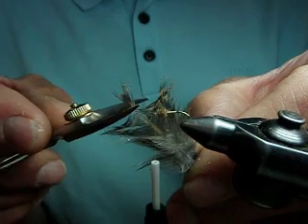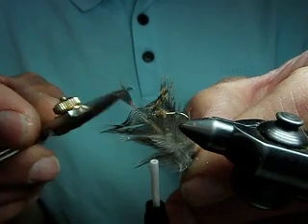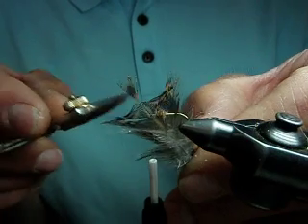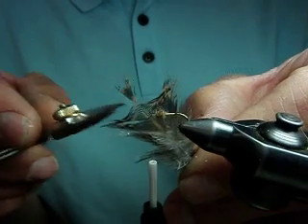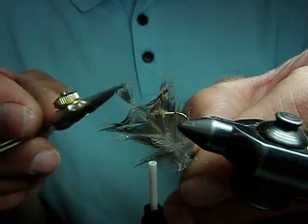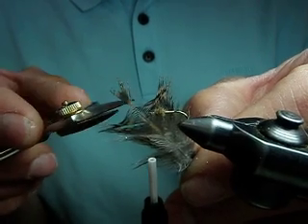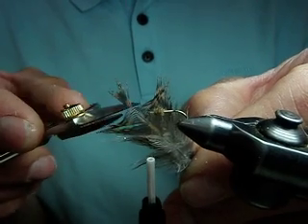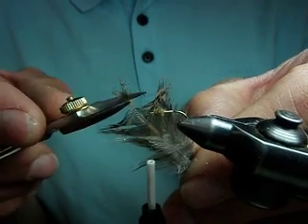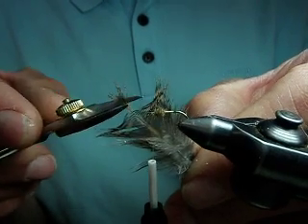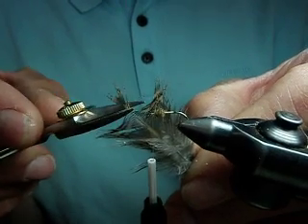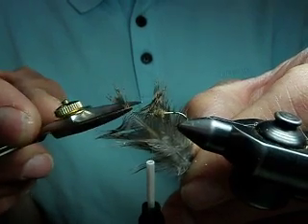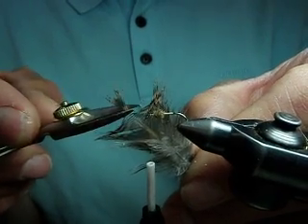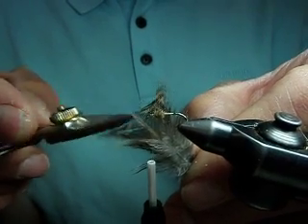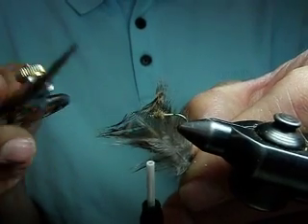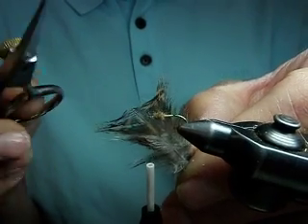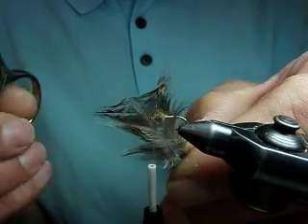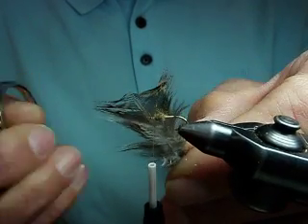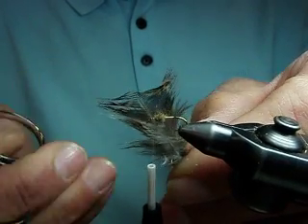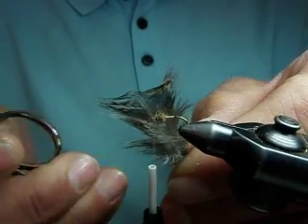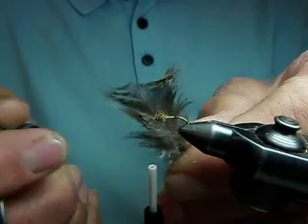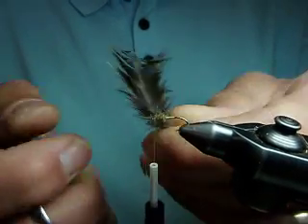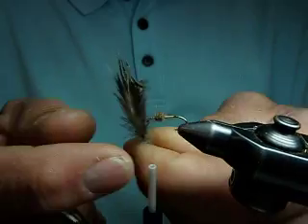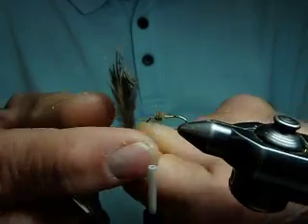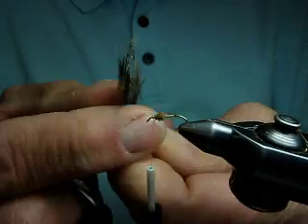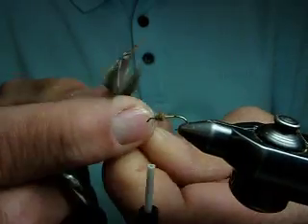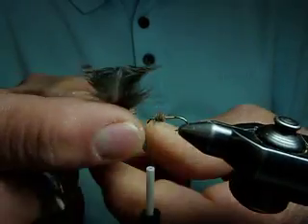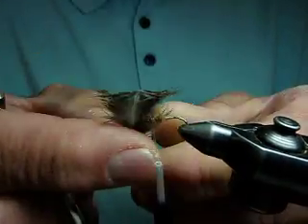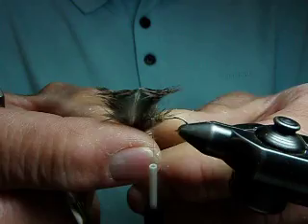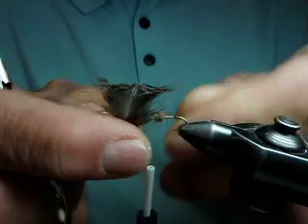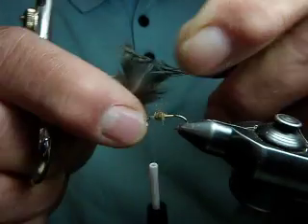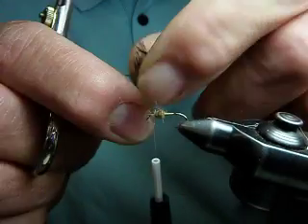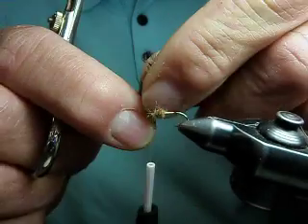Take a big feather and trim out the tip. Notch that tip out.